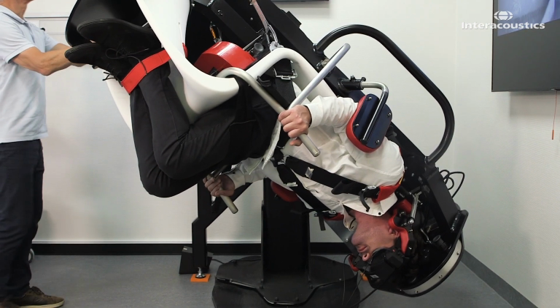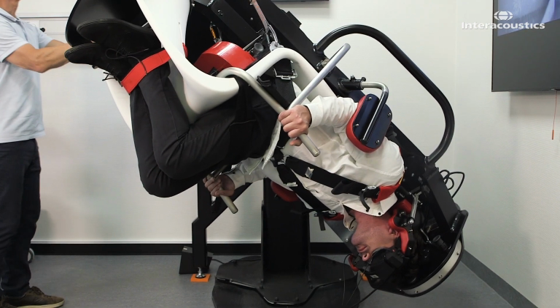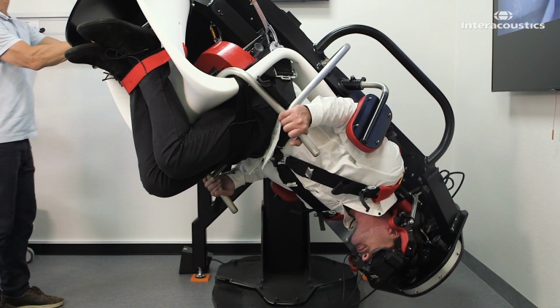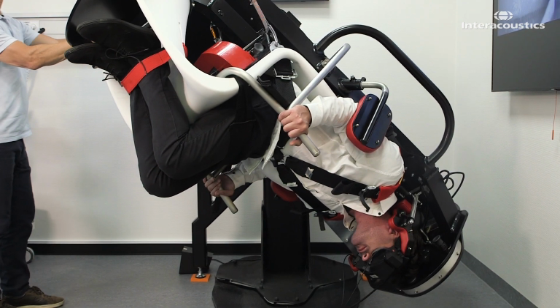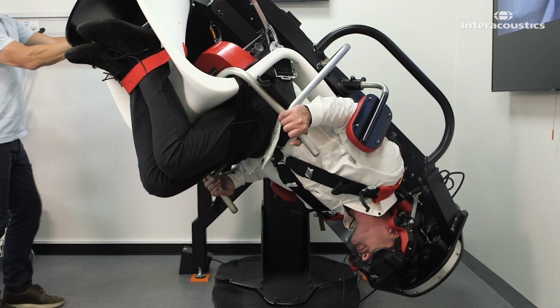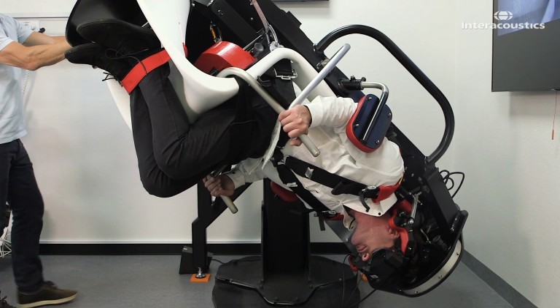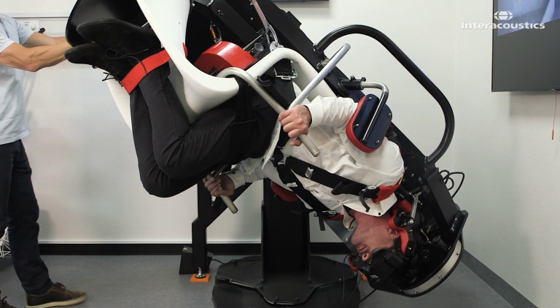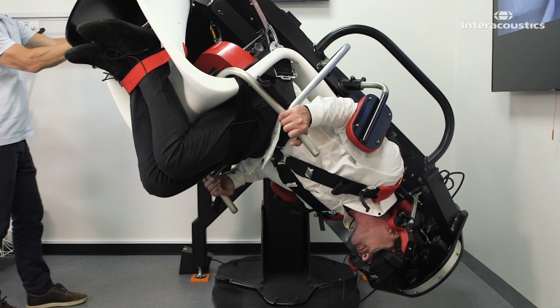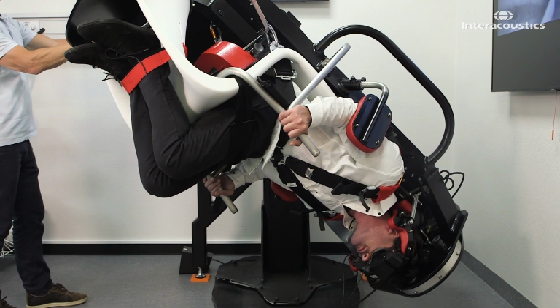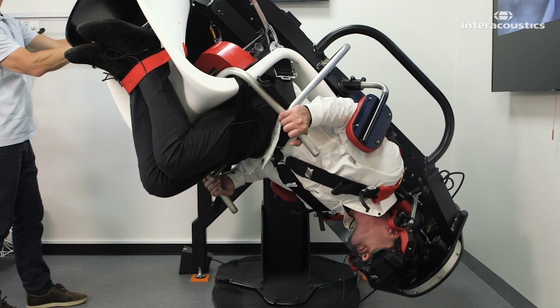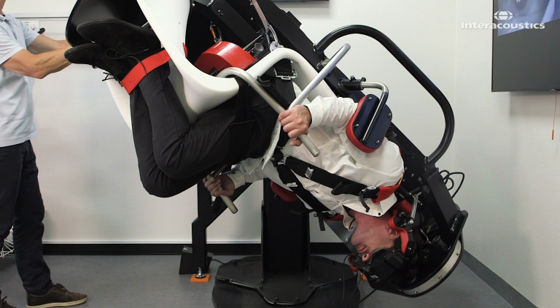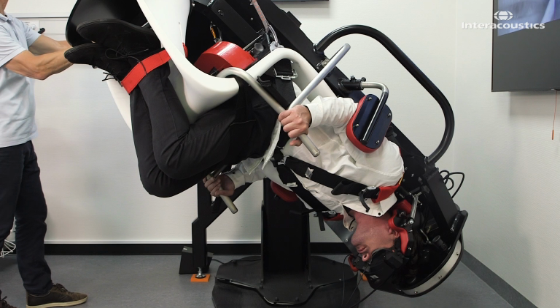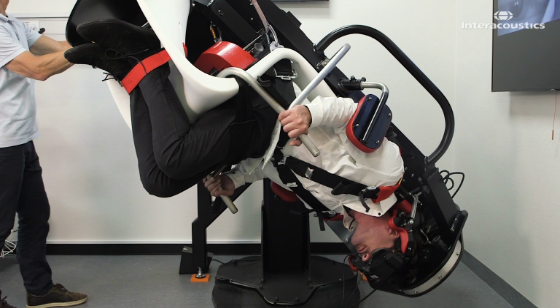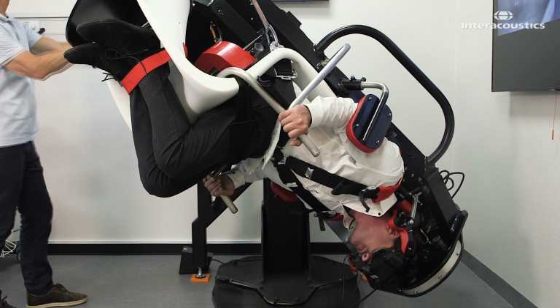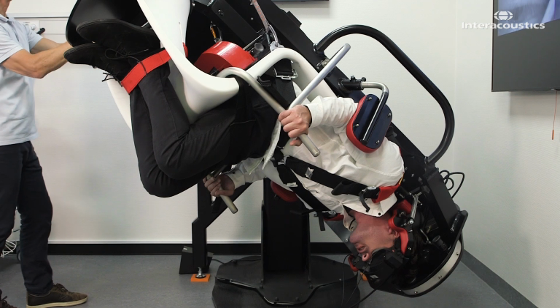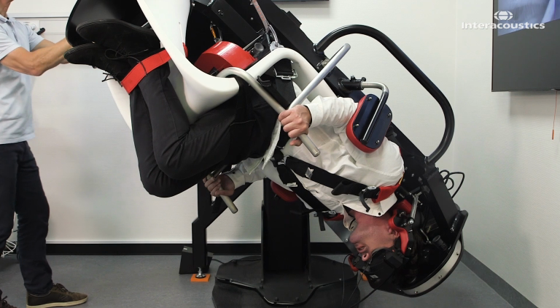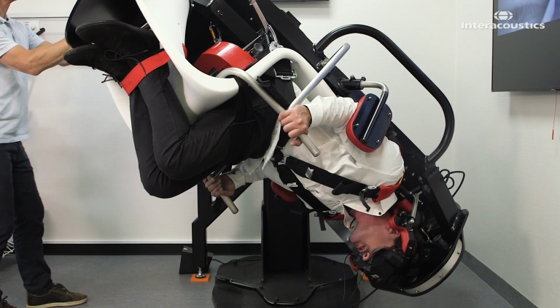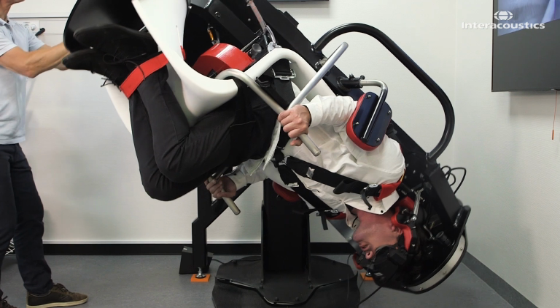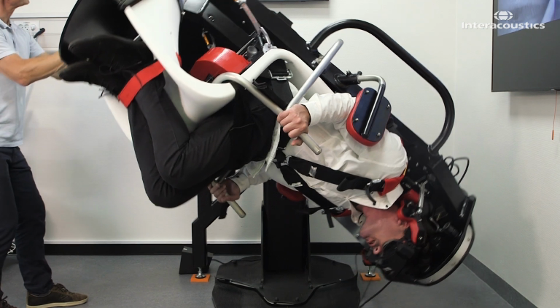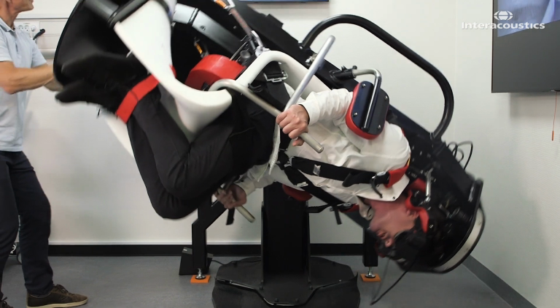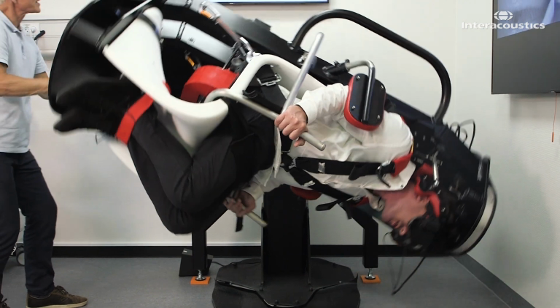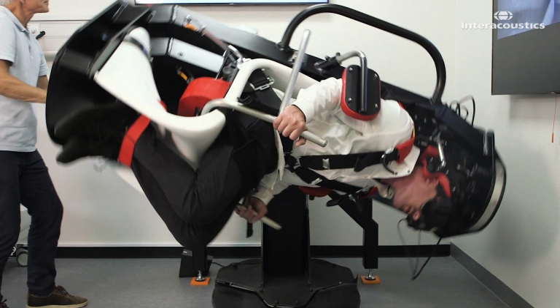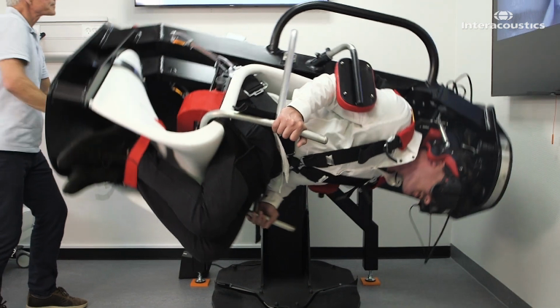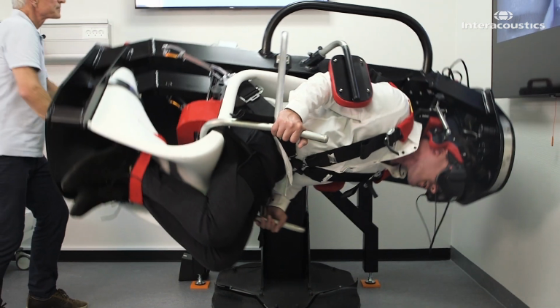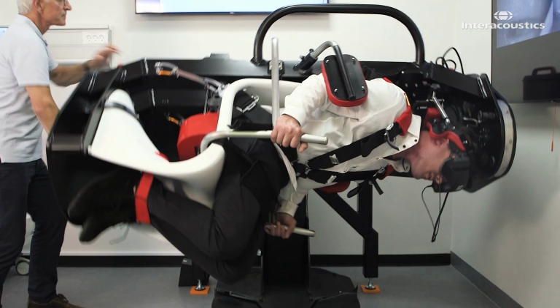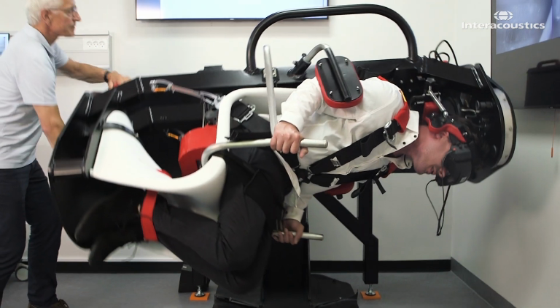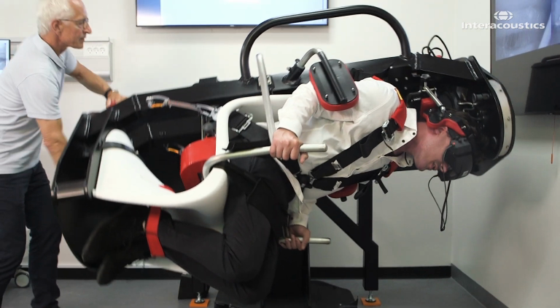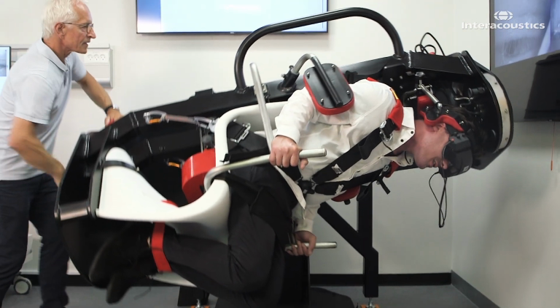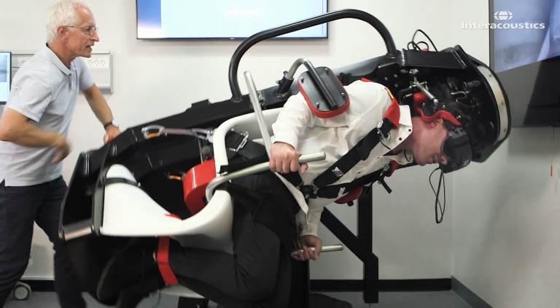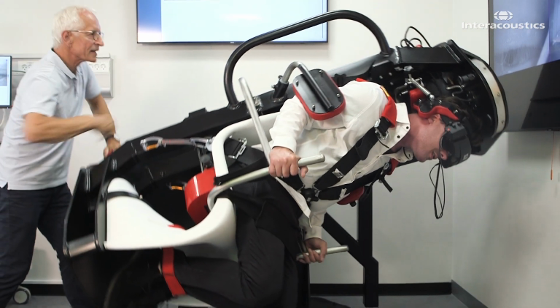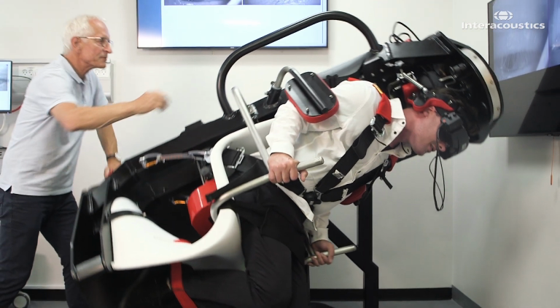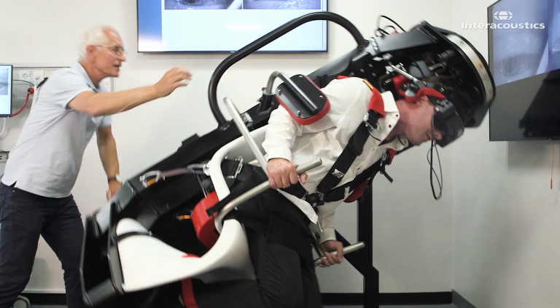Hold the patient in the final position for 30 seconds before returning the patient to the upright position.